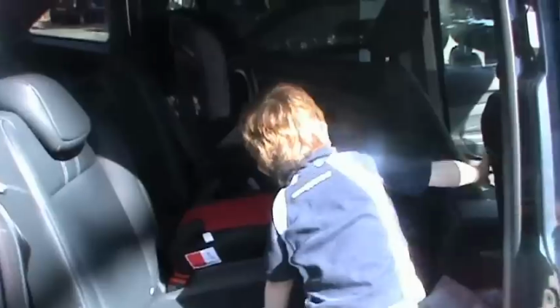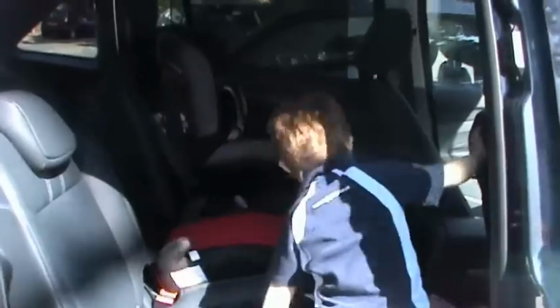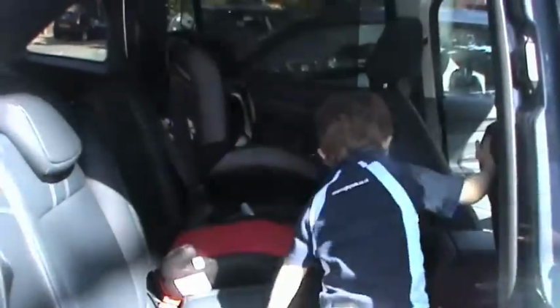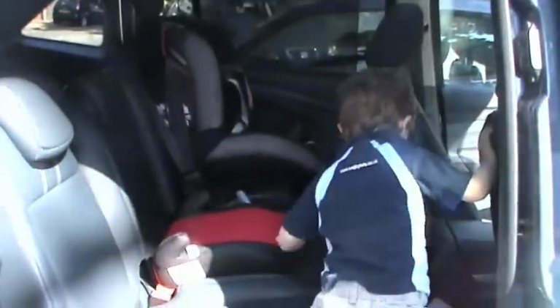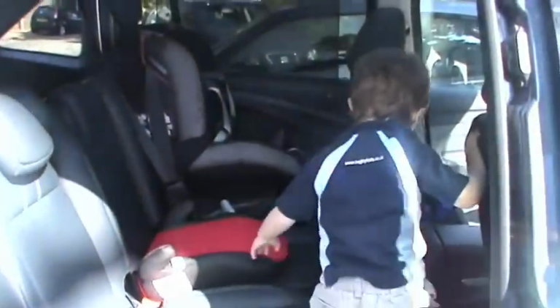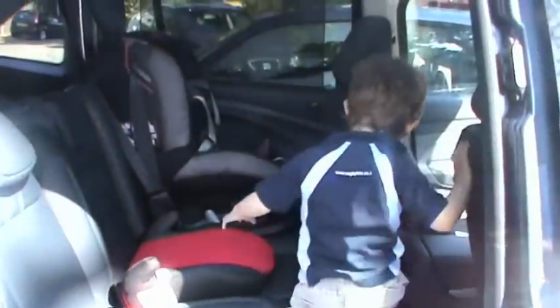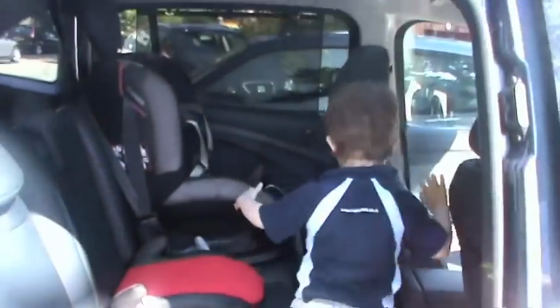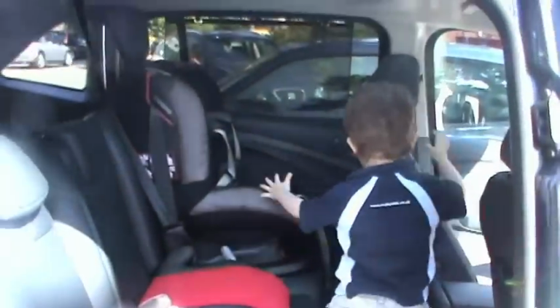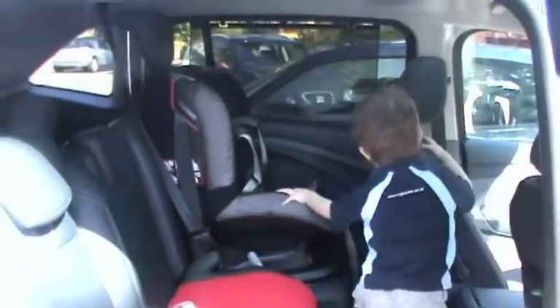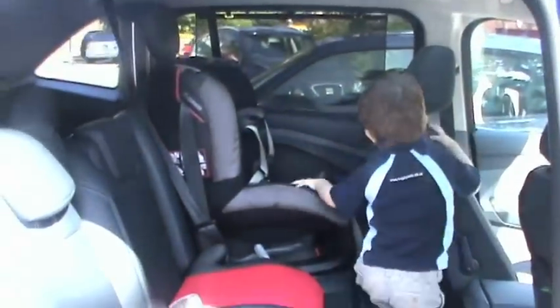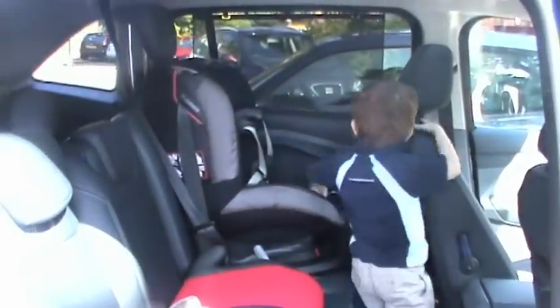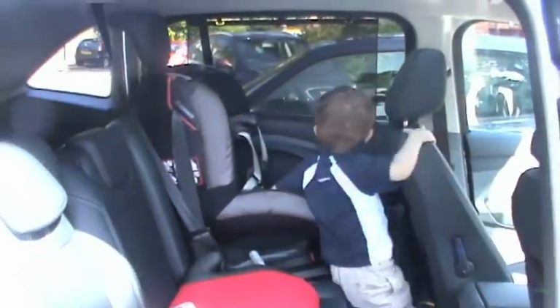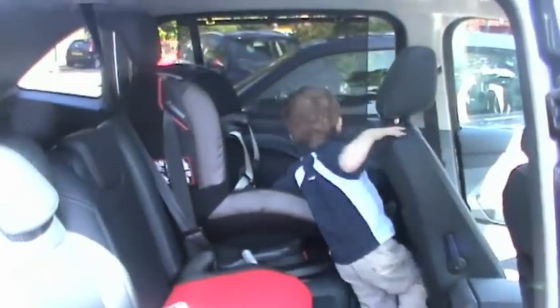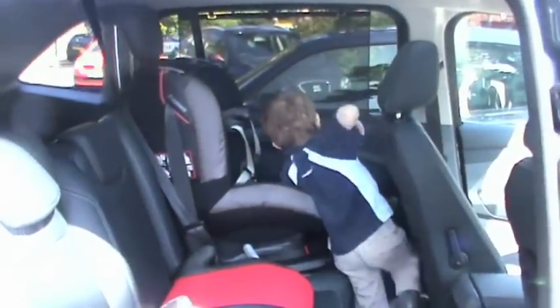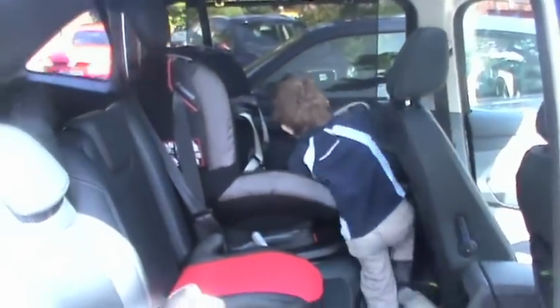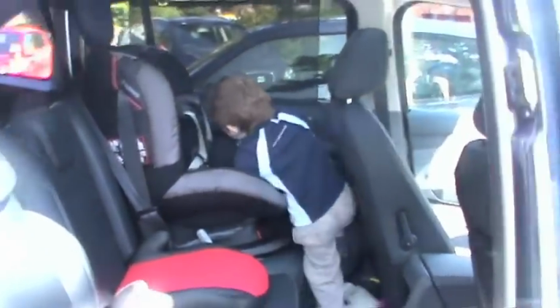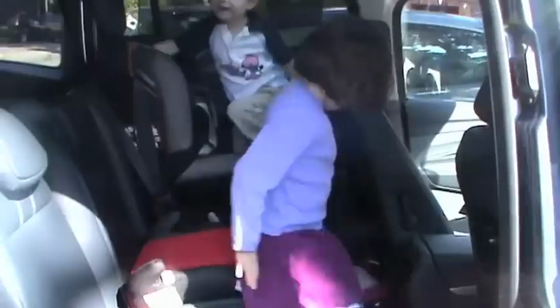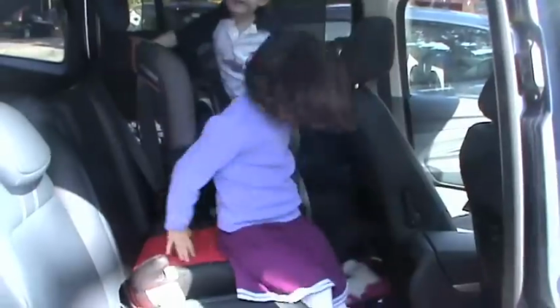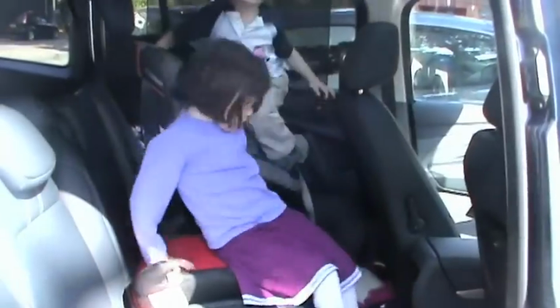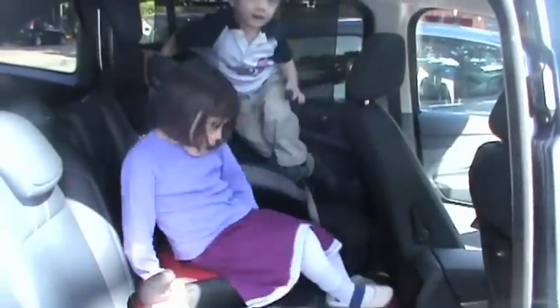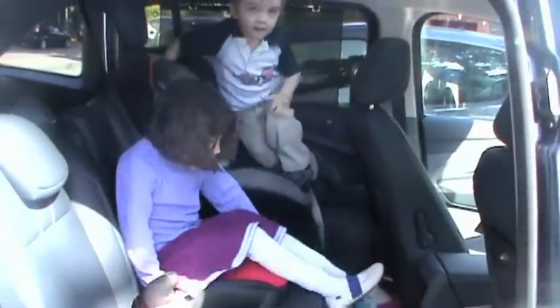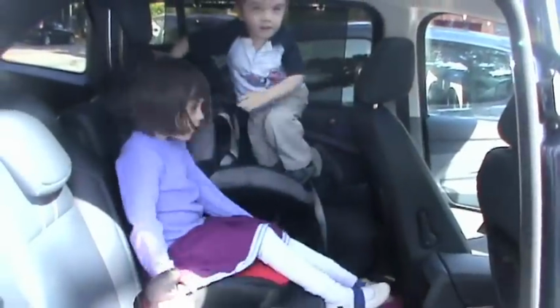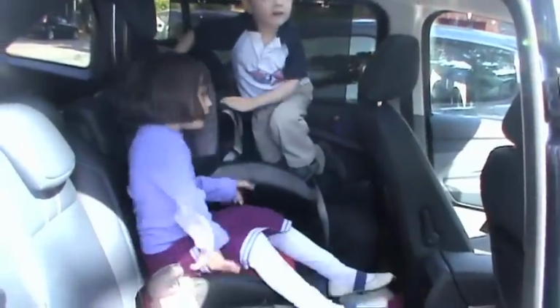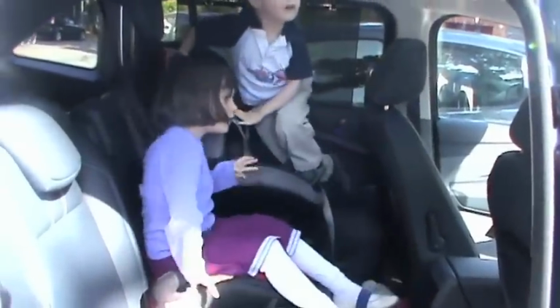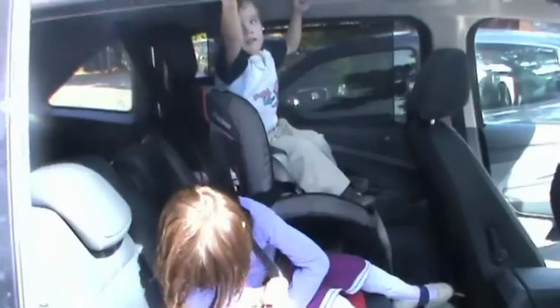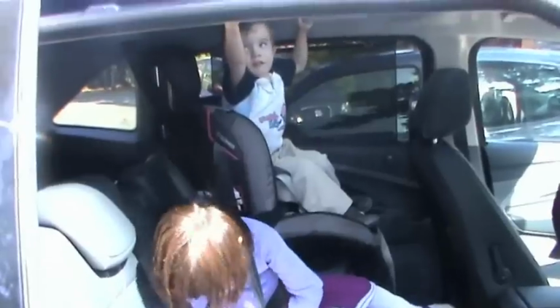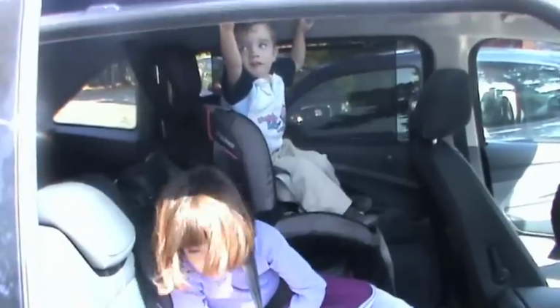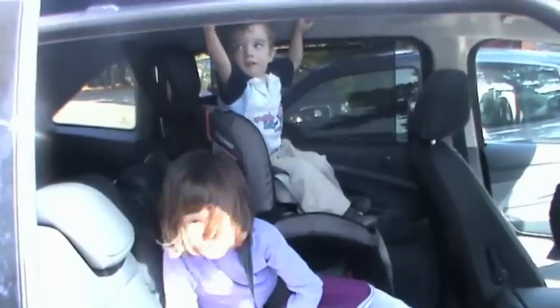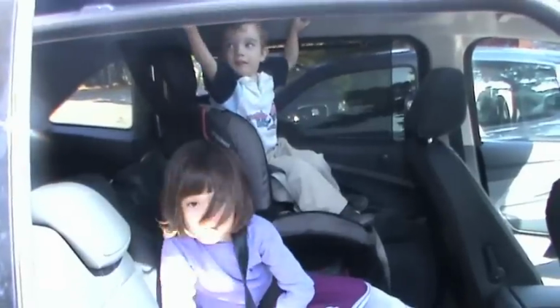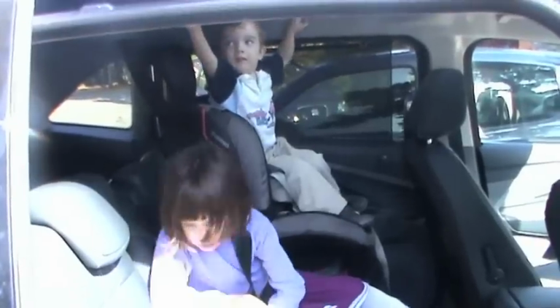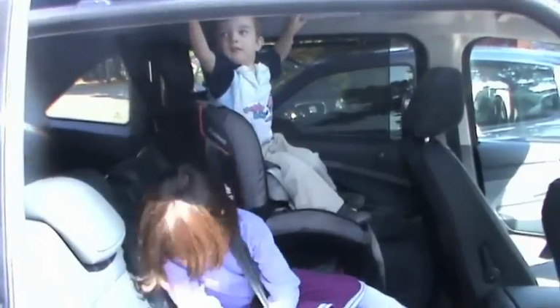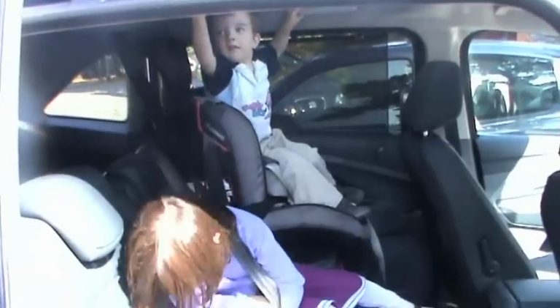Max goes into his car seat and then Ava dashes in. Max, can you not do that? Max, sit down.